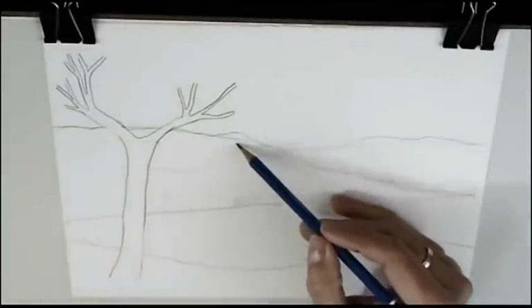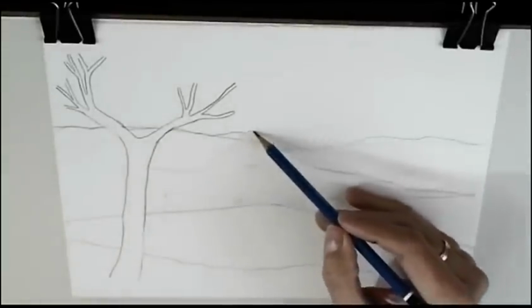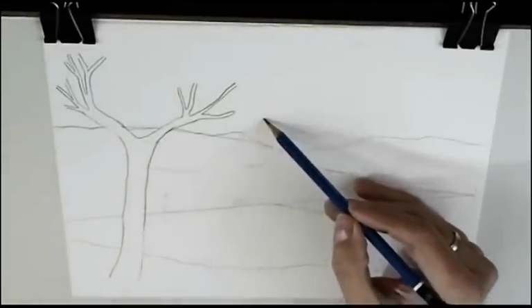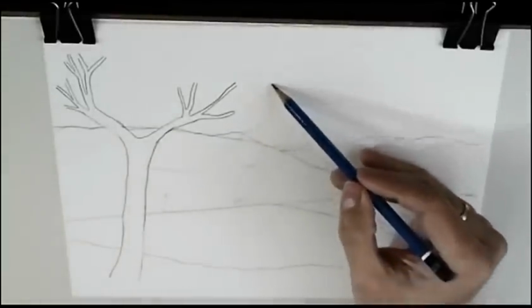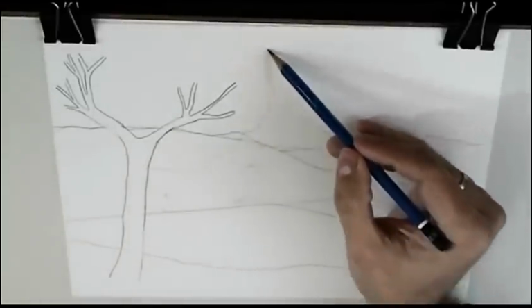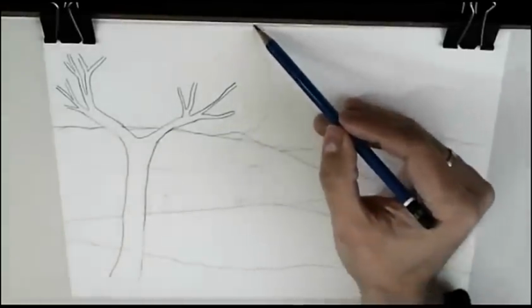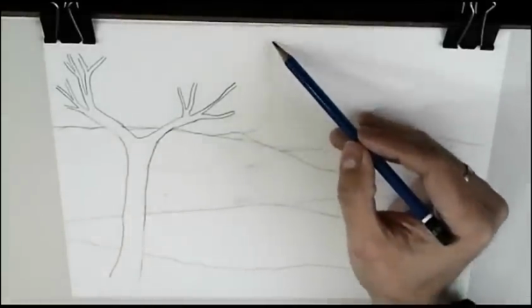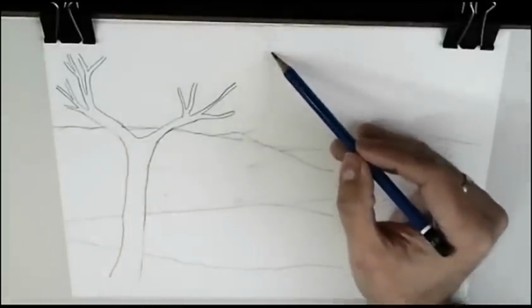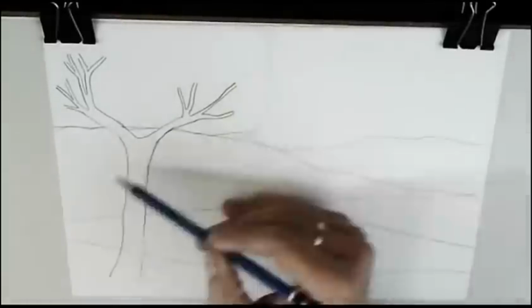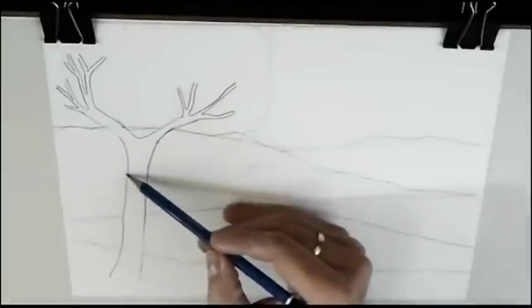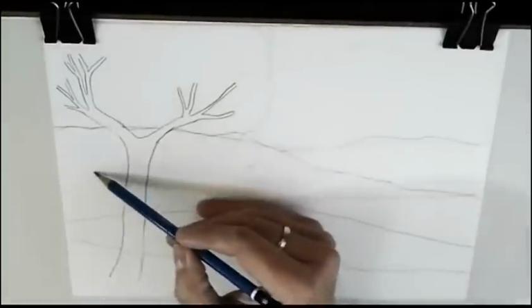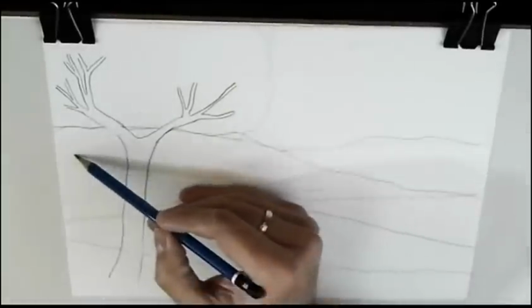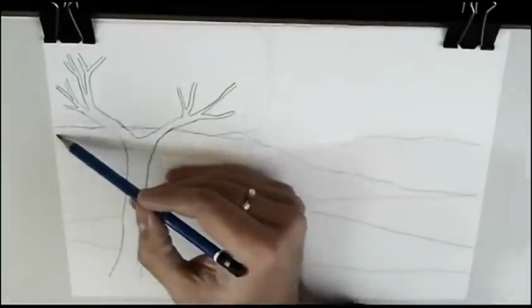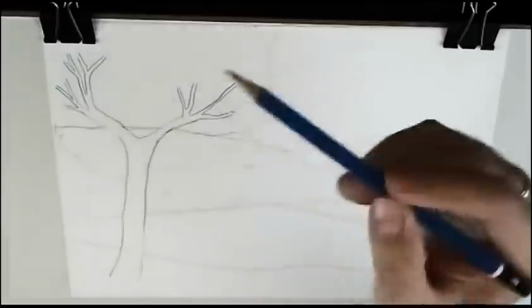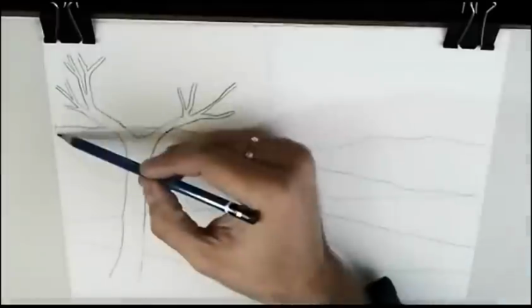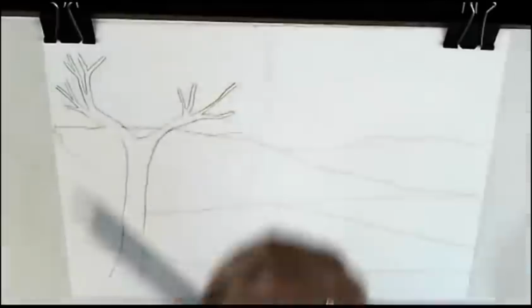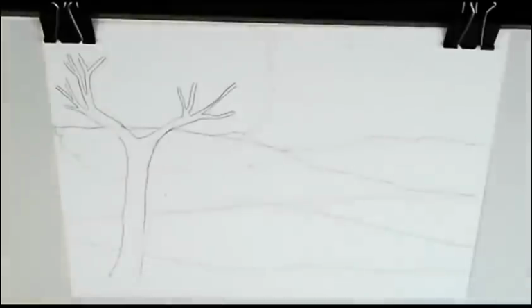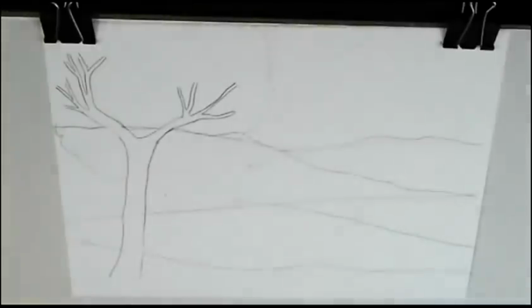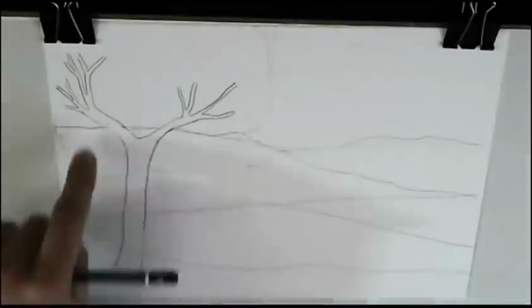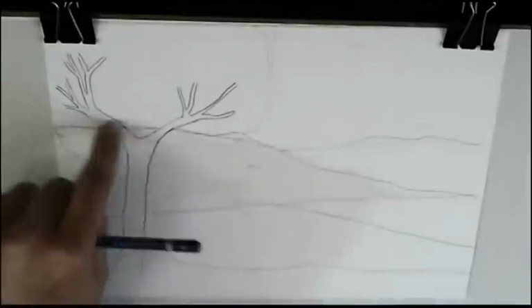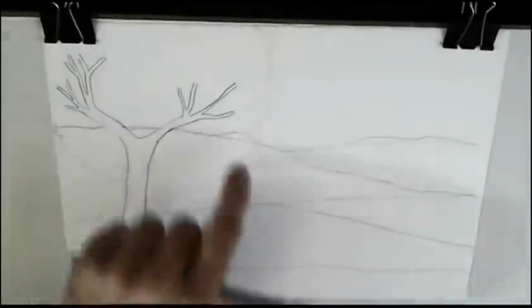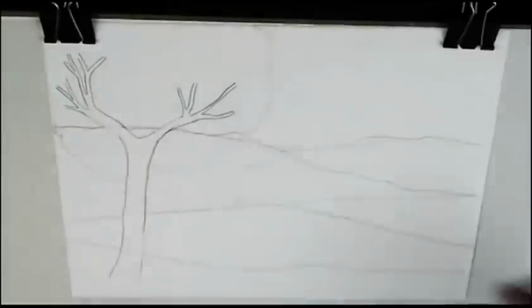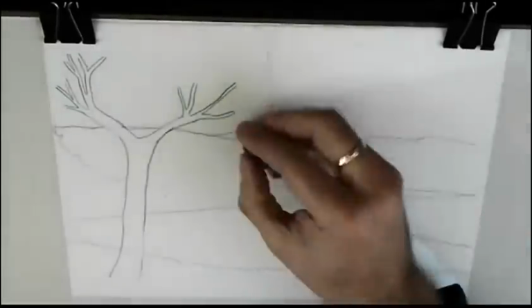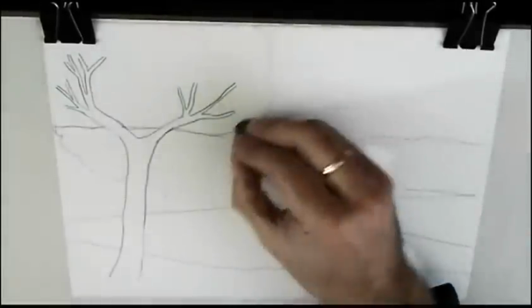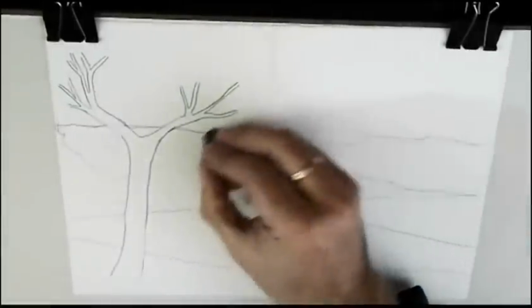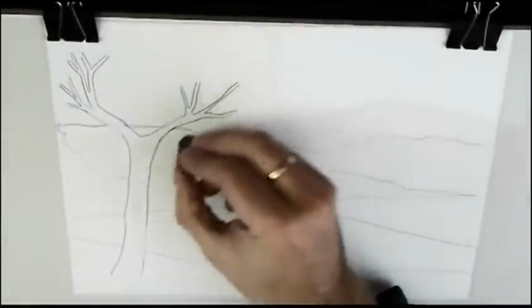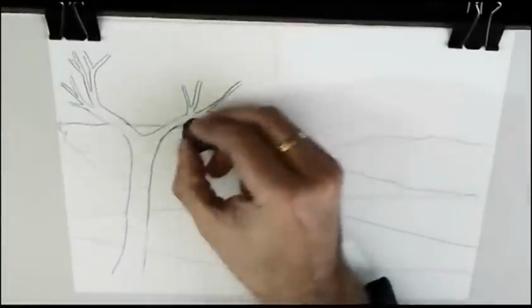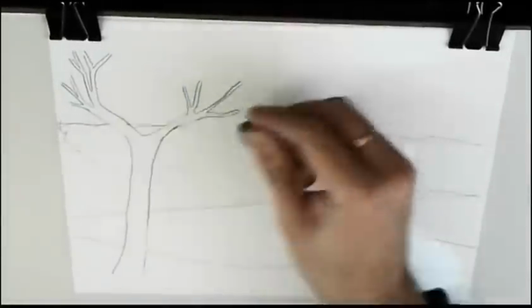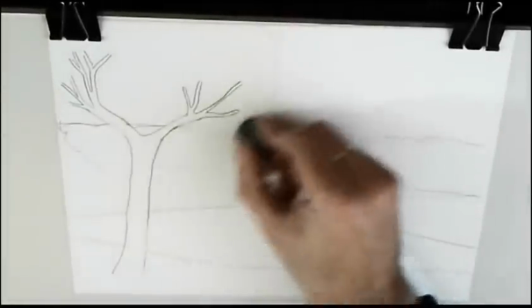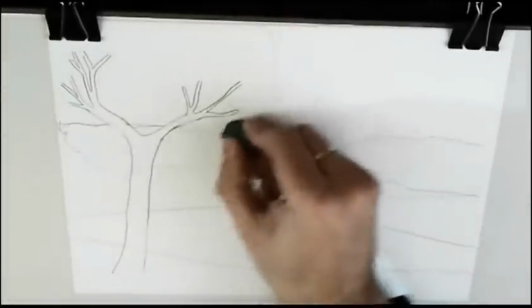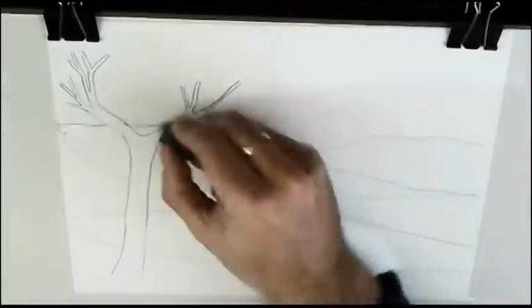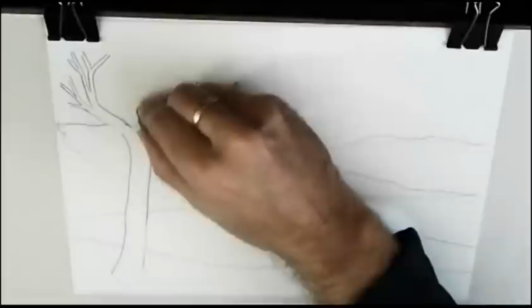Now the leaves. There are lines we must clean, here and here.